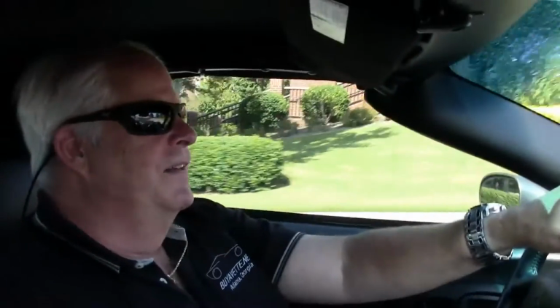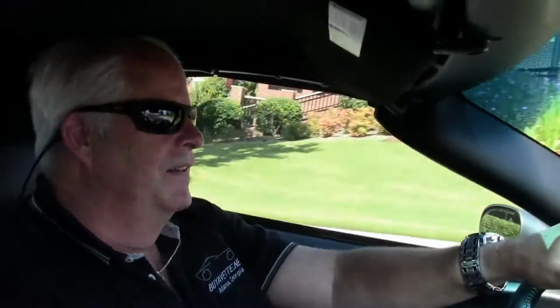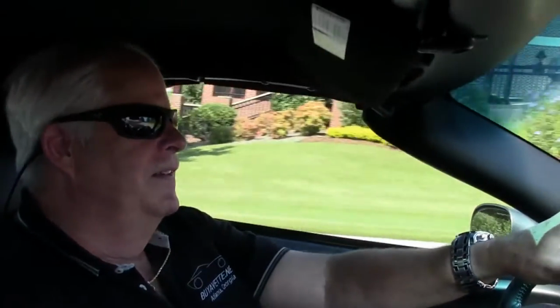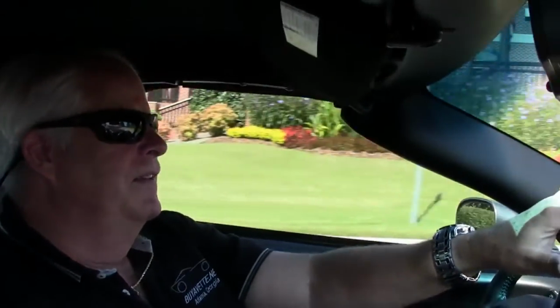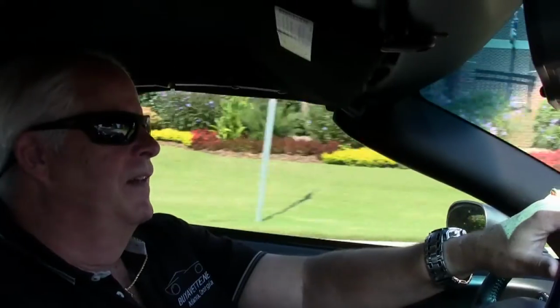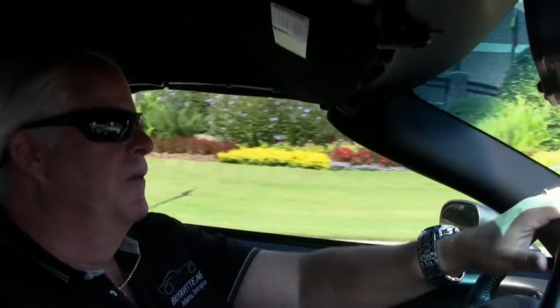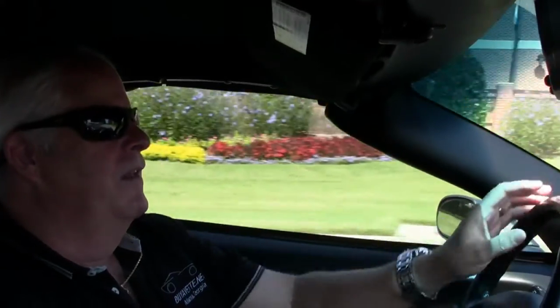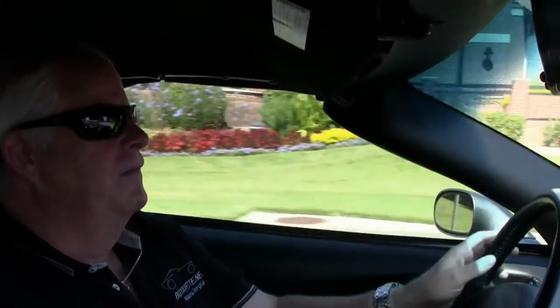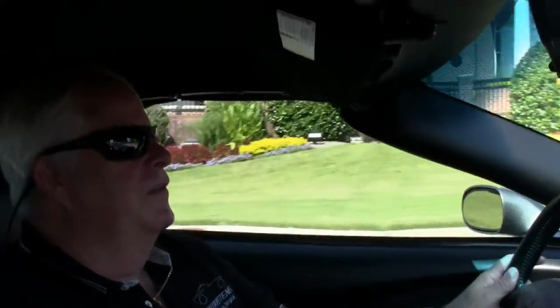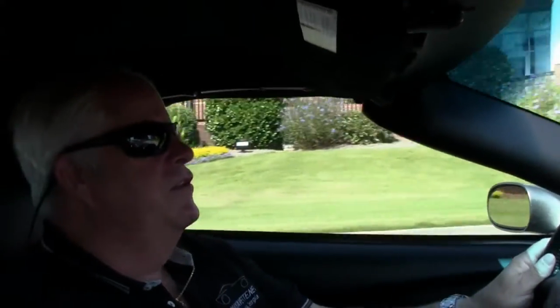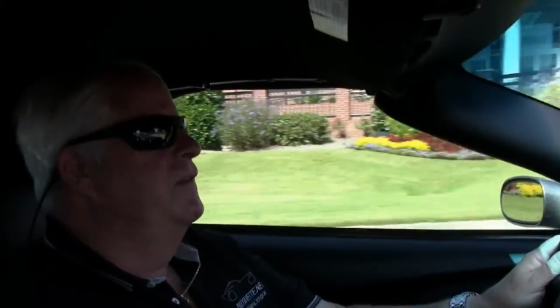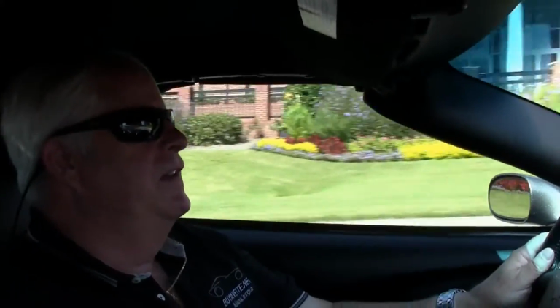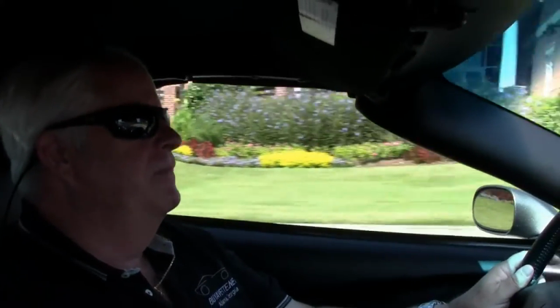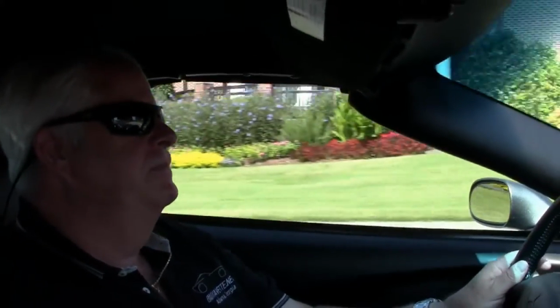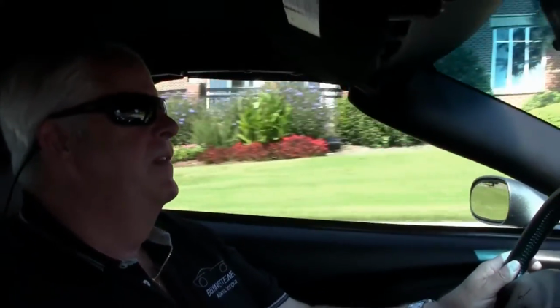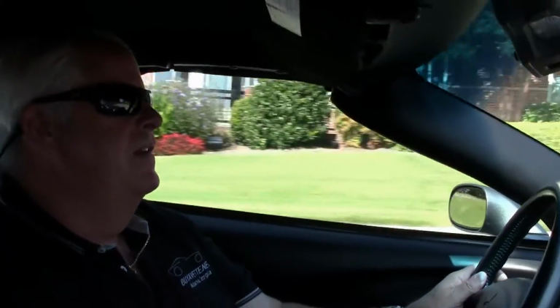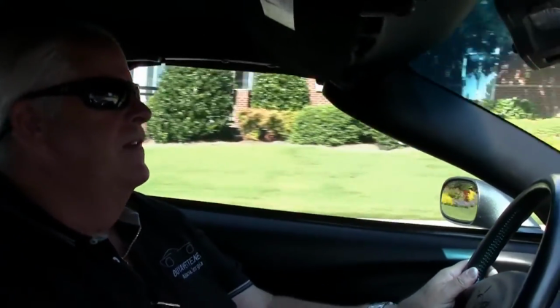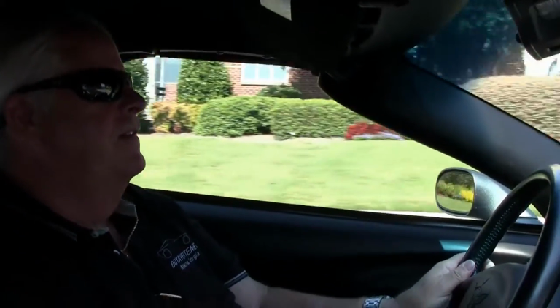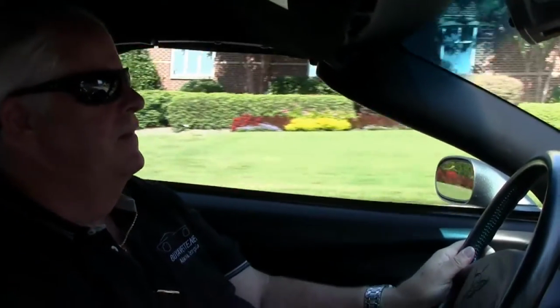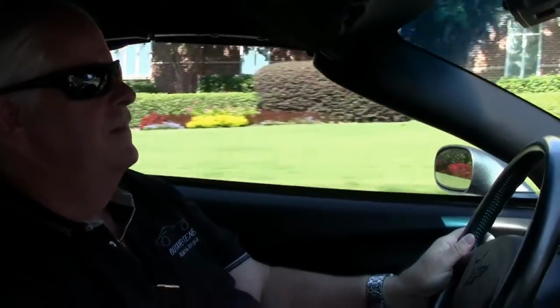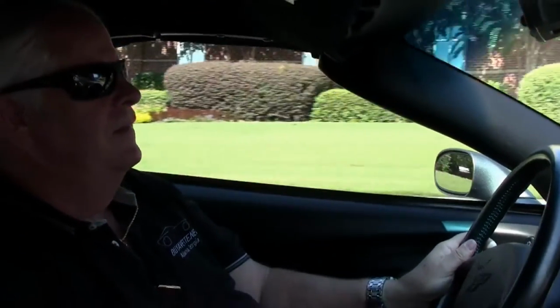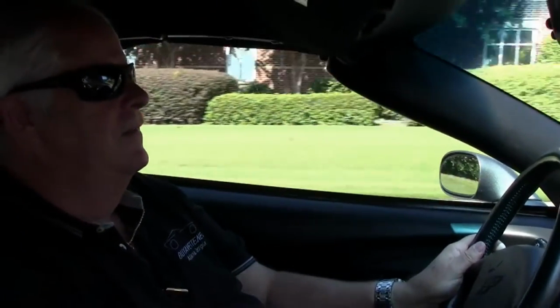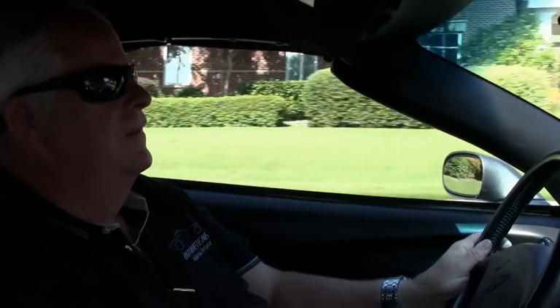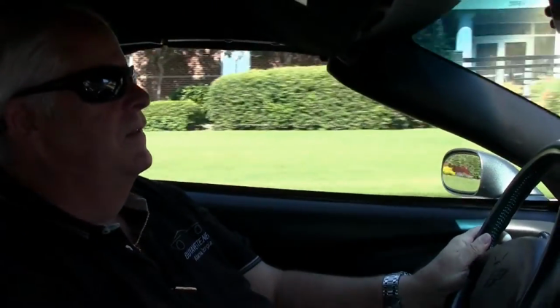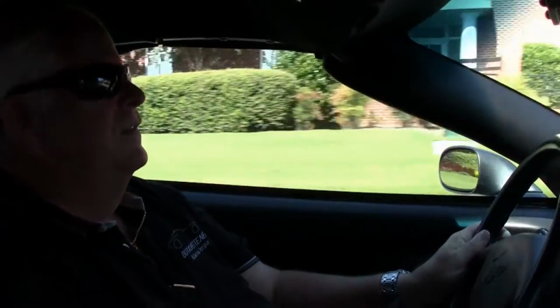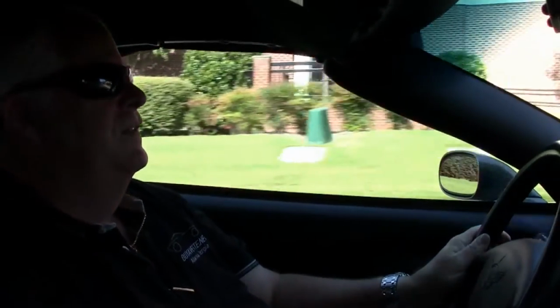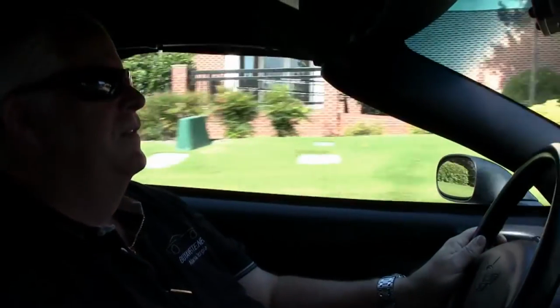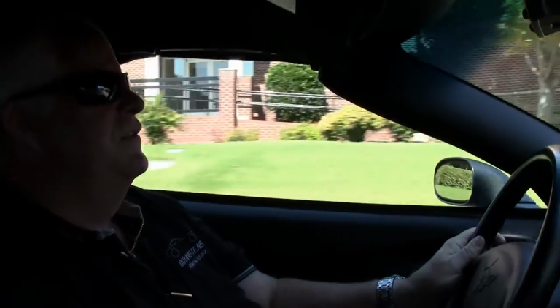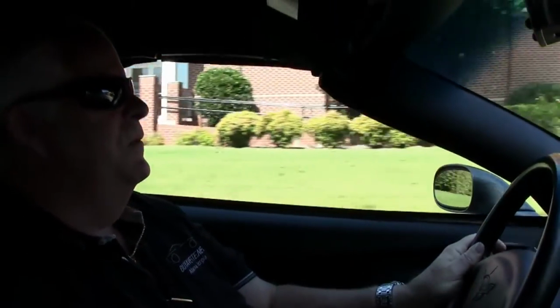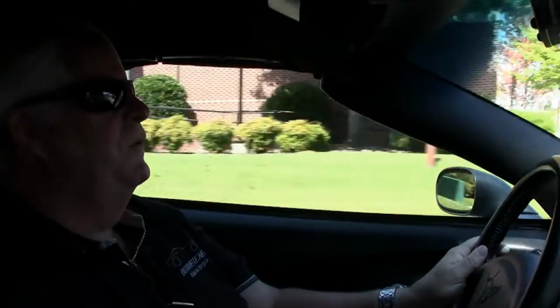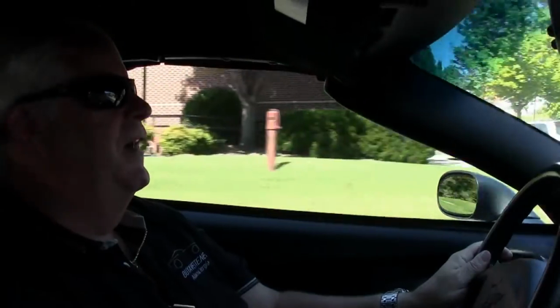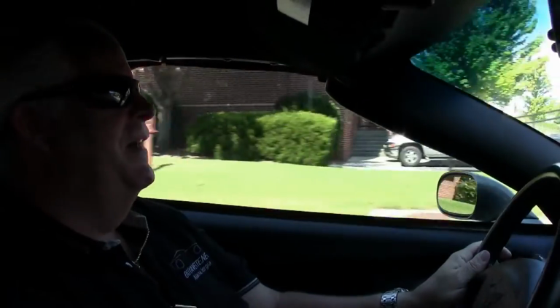All right, we're good — shifting, smooth ride.